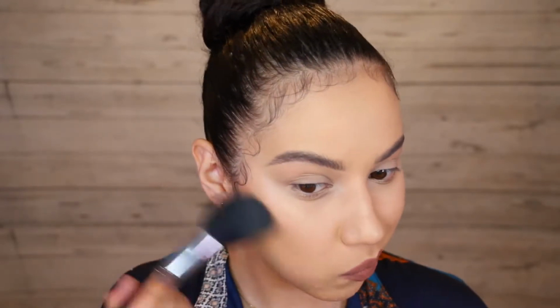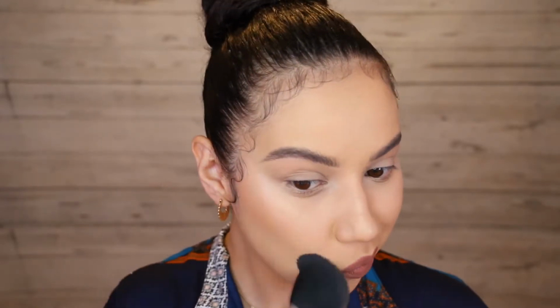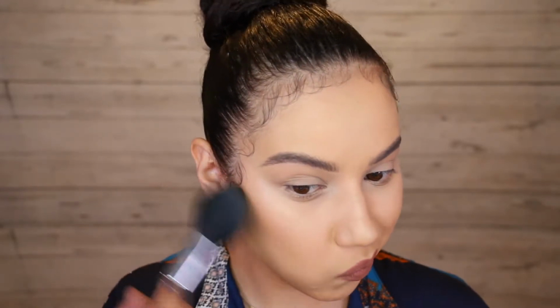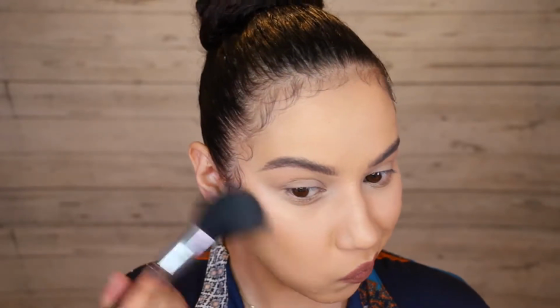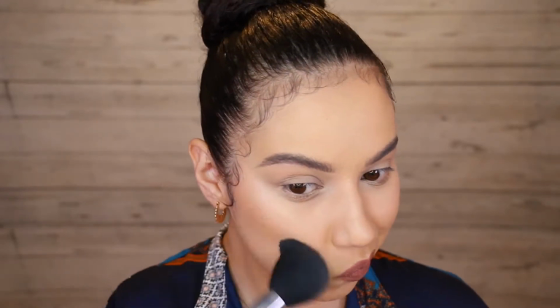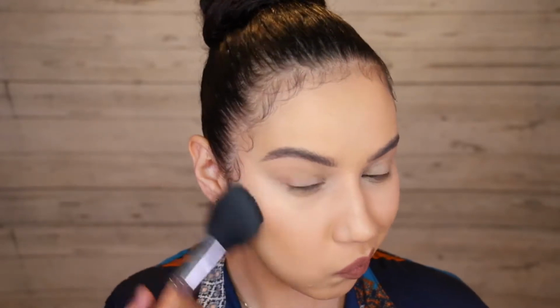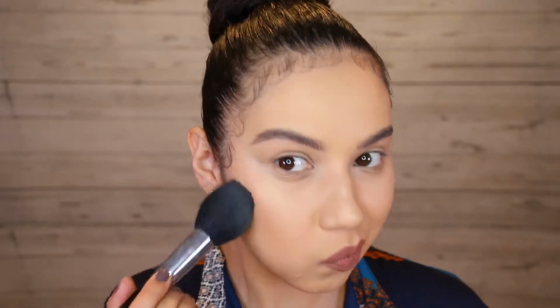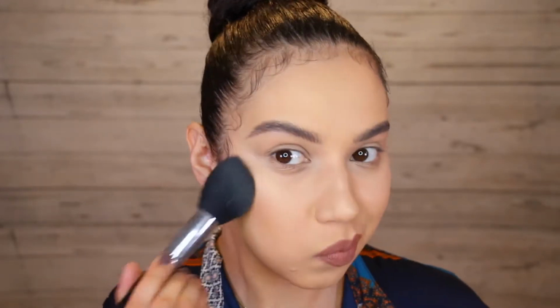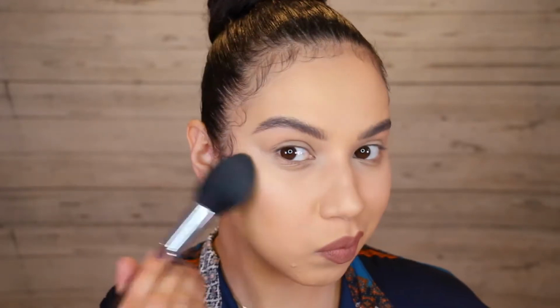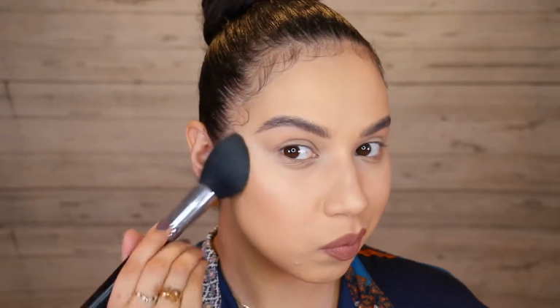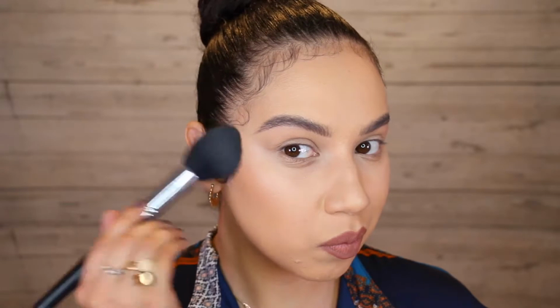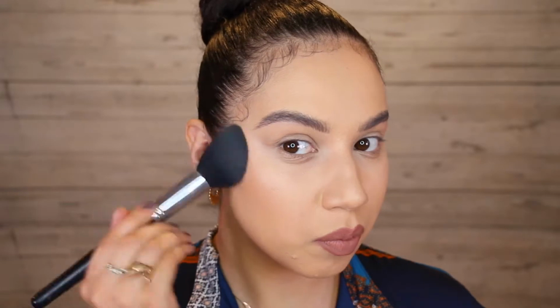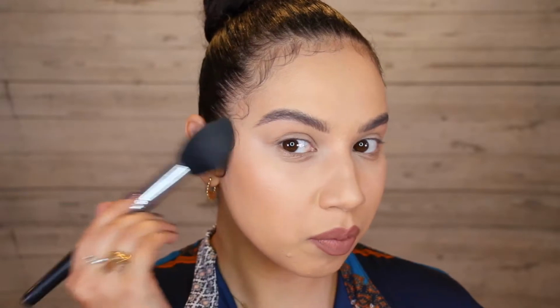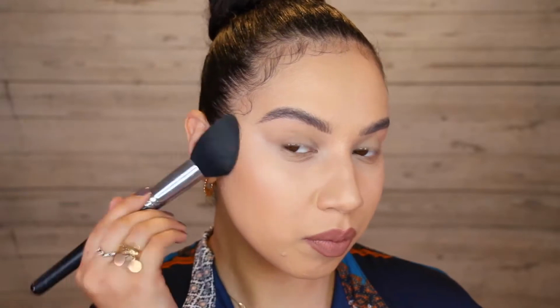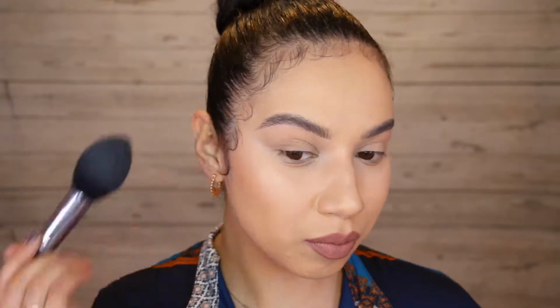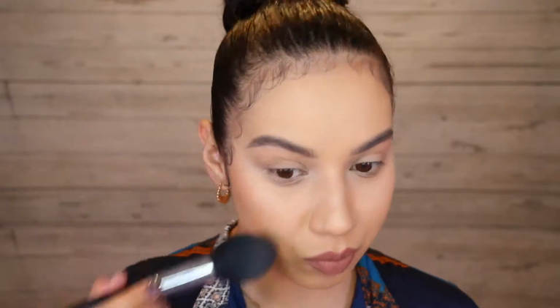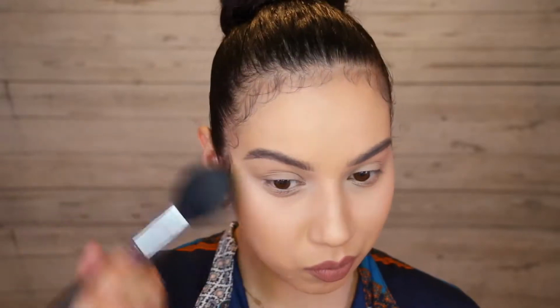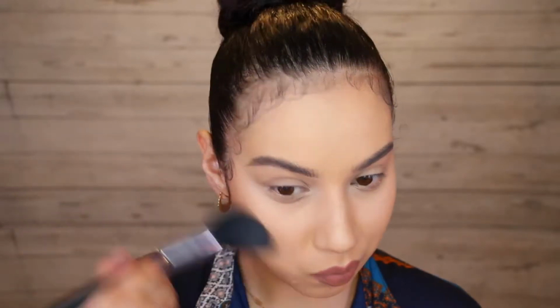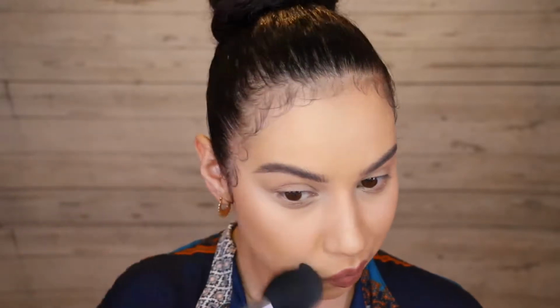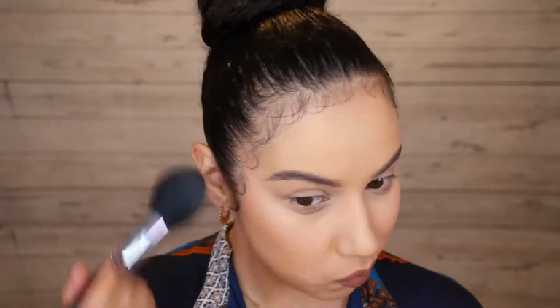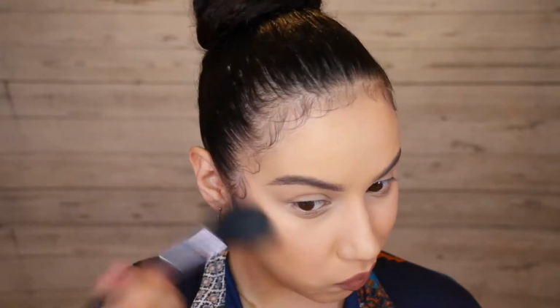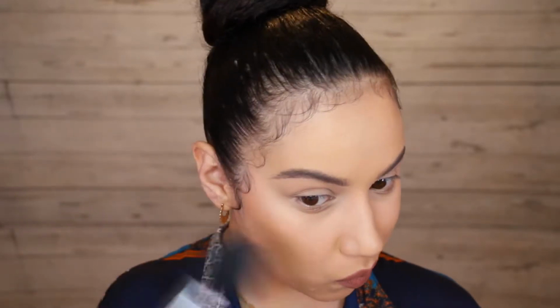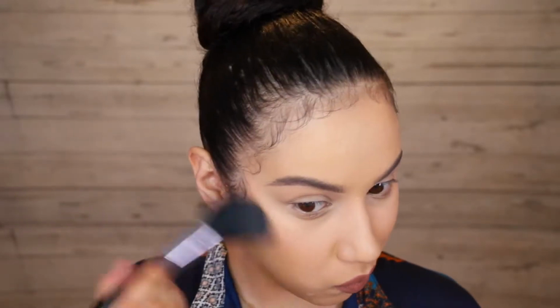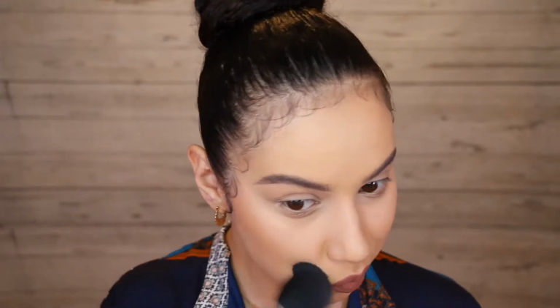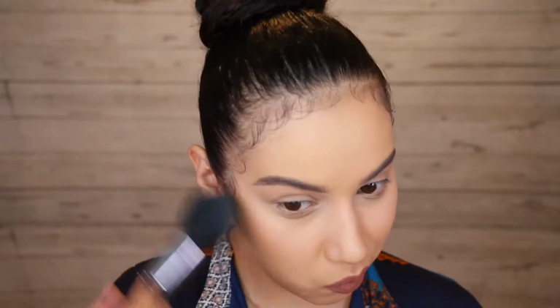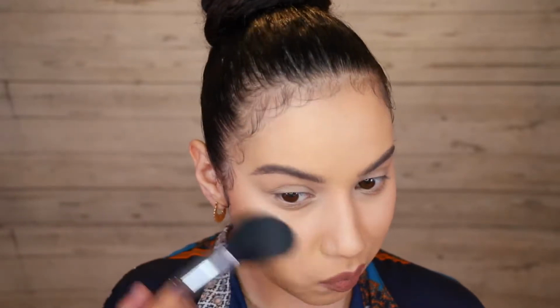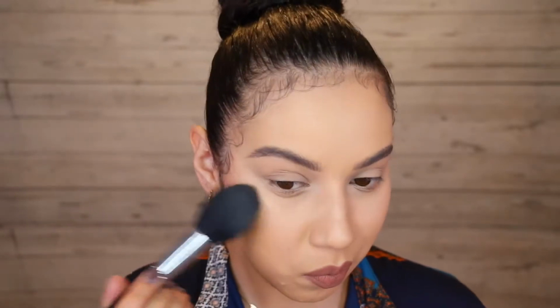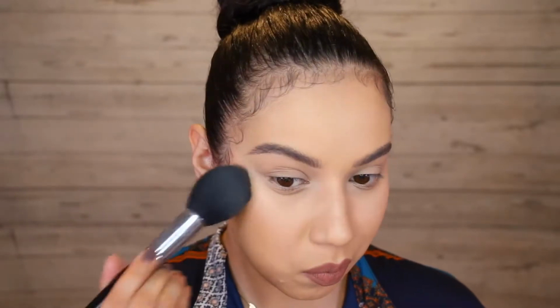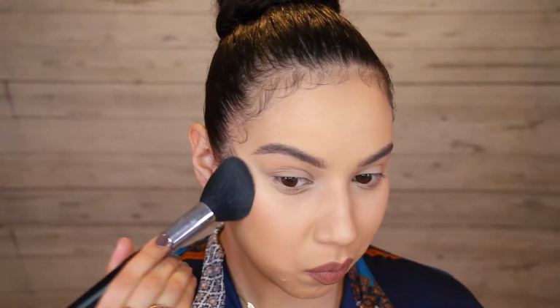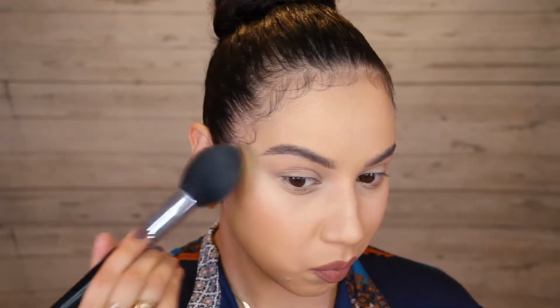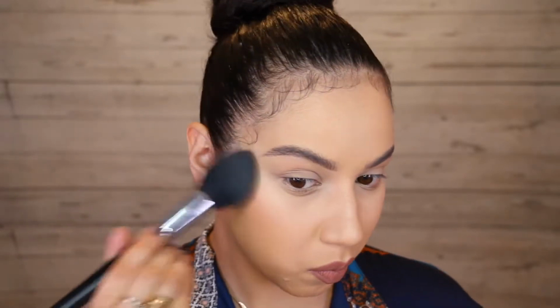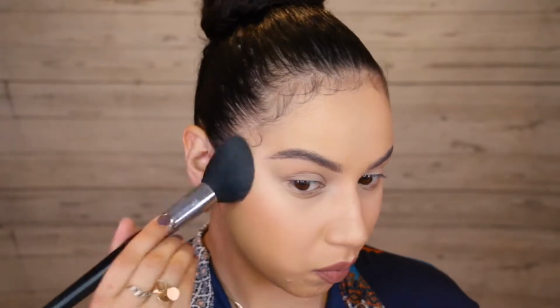So I'm taking that under my cheekbones to chisel out that area and also around my hairline to frame the face.